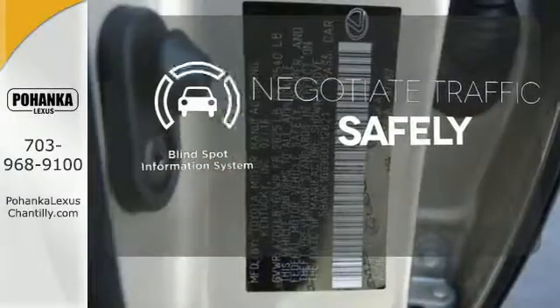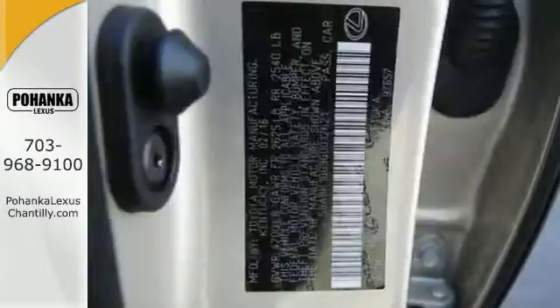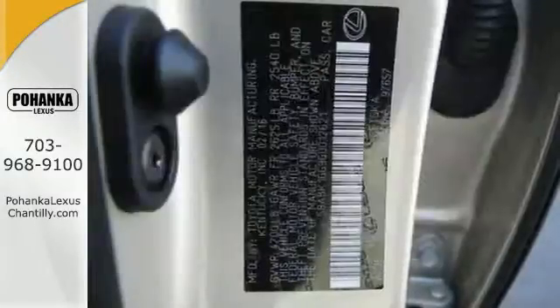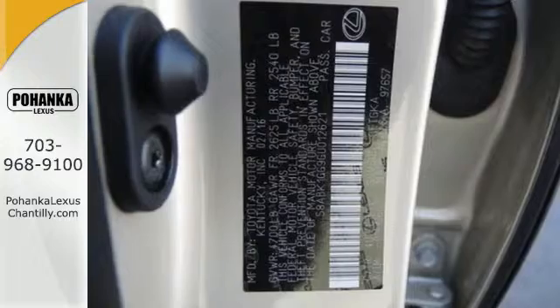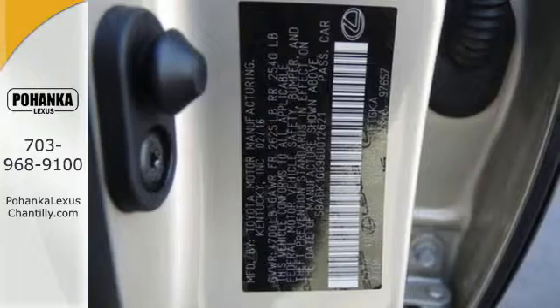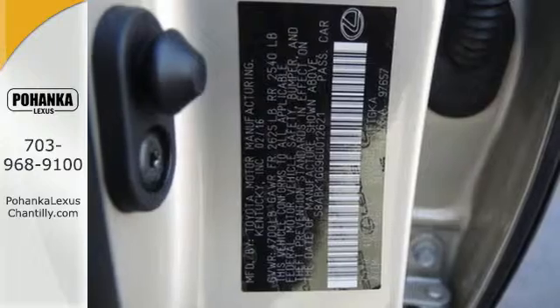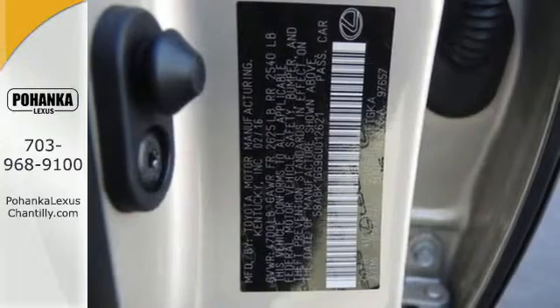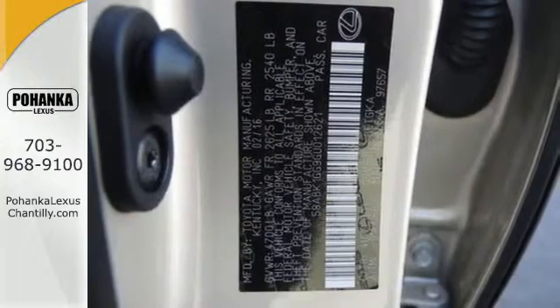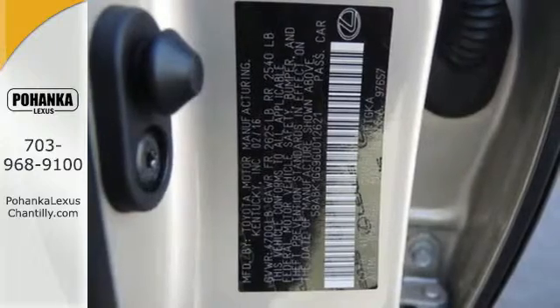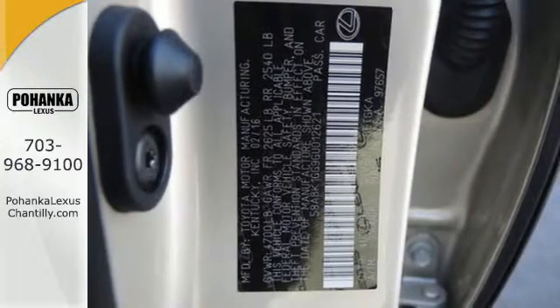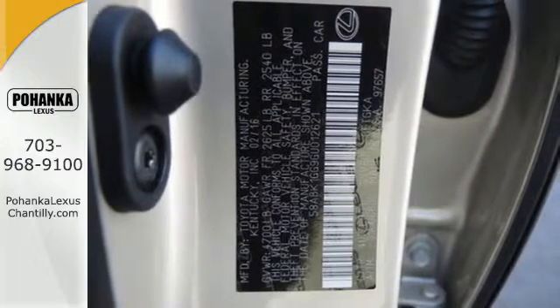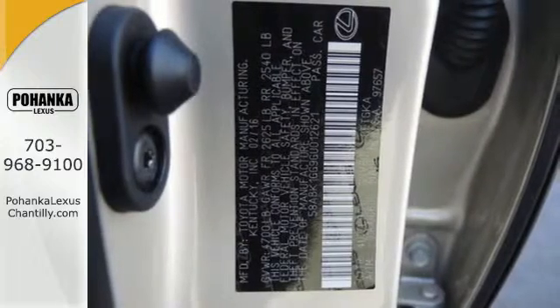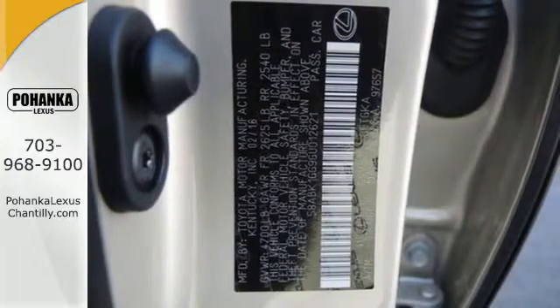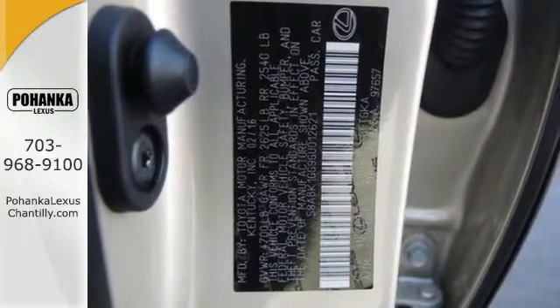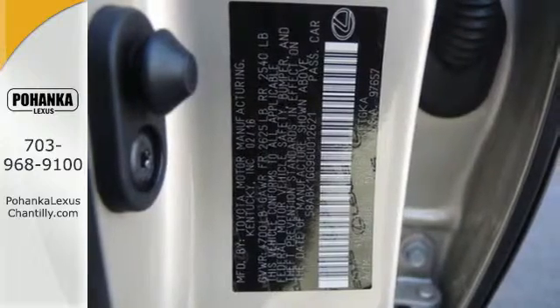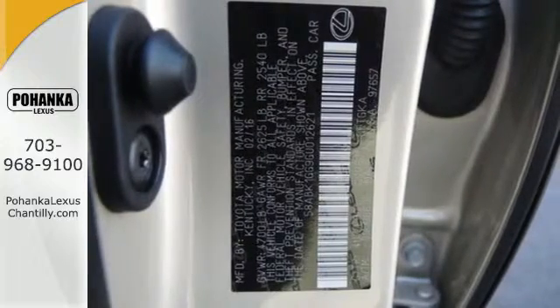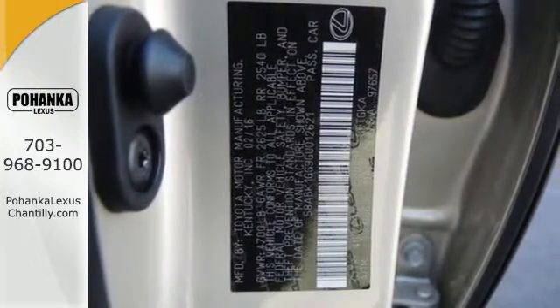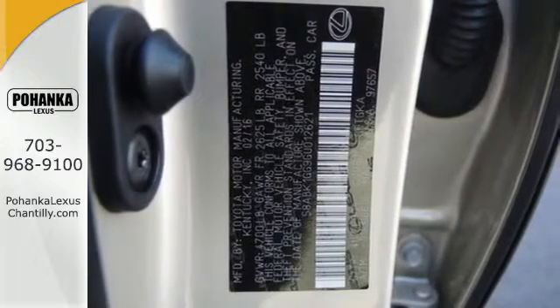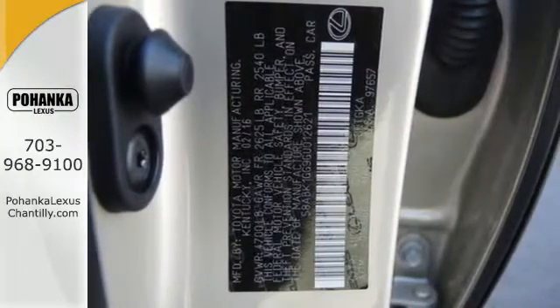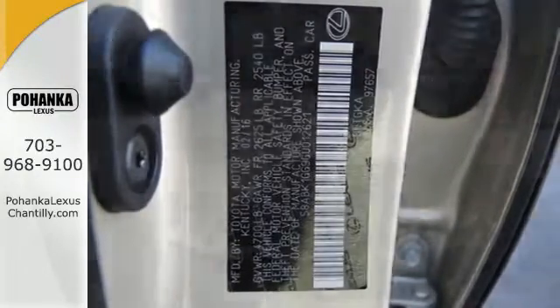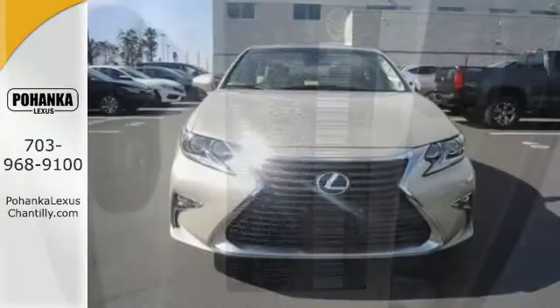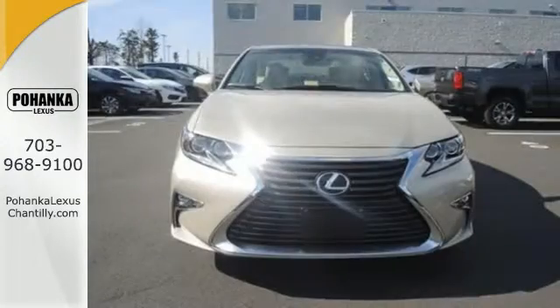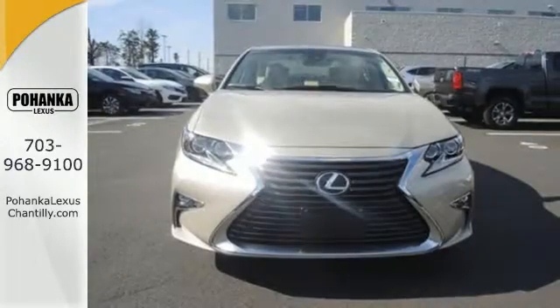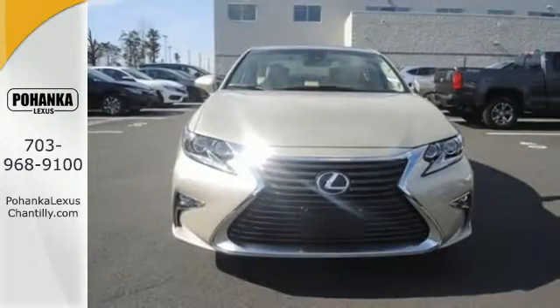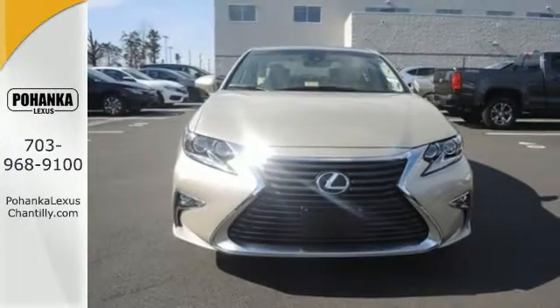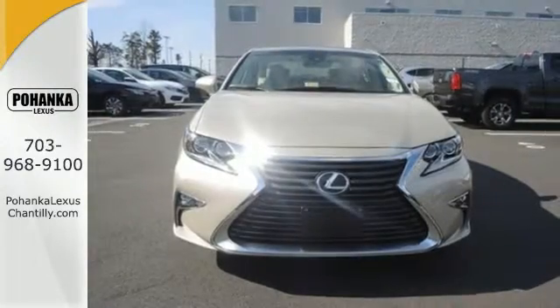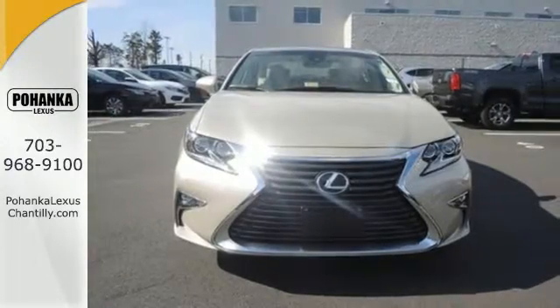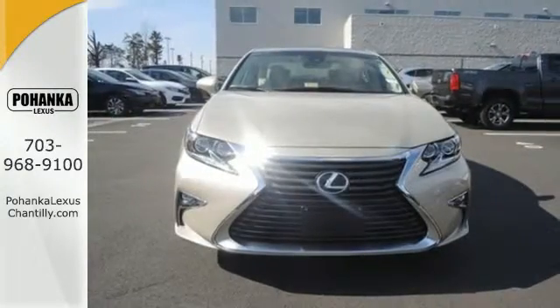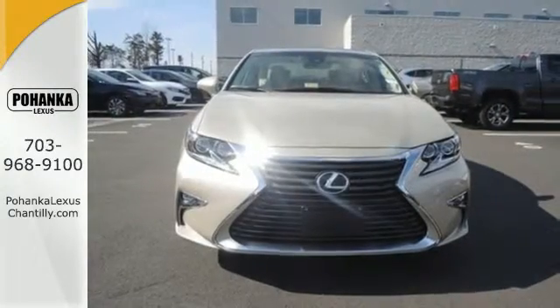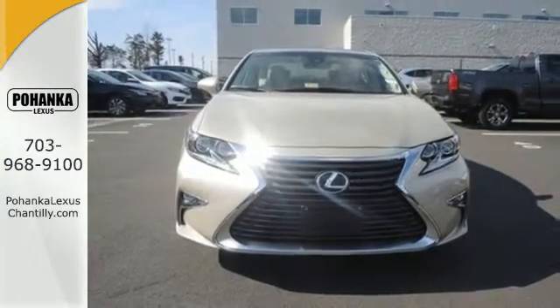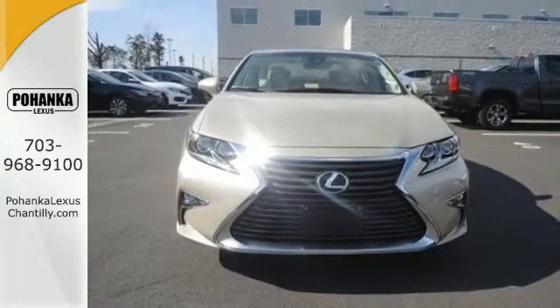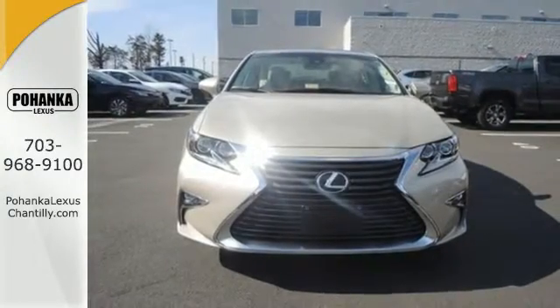Elegant and athletic, this ES350 is ready and waiting. Take it for a test drive today.